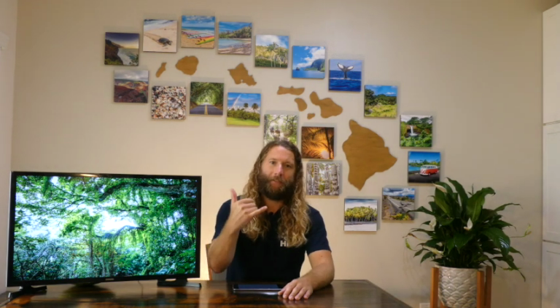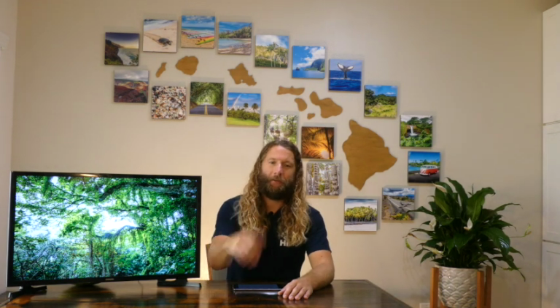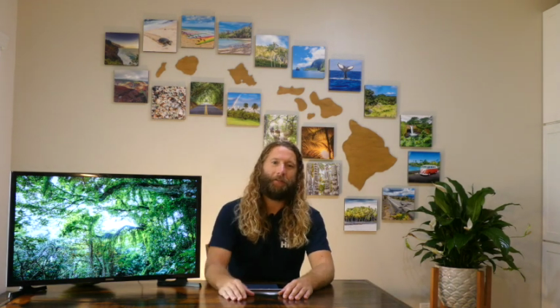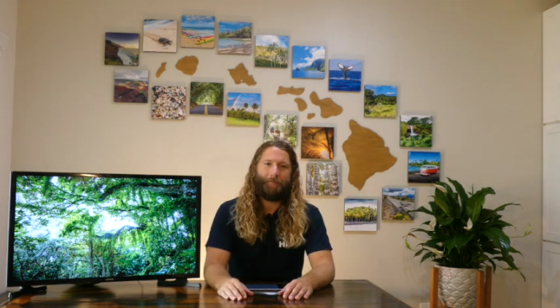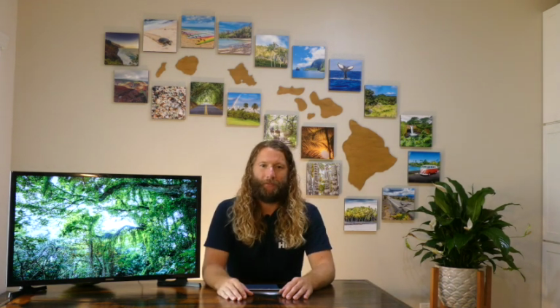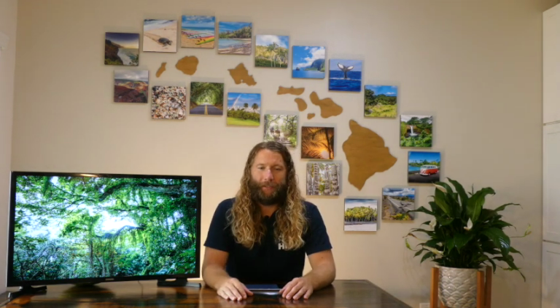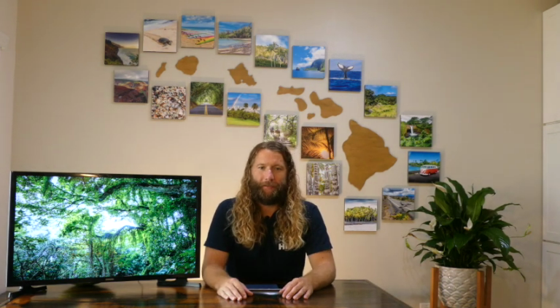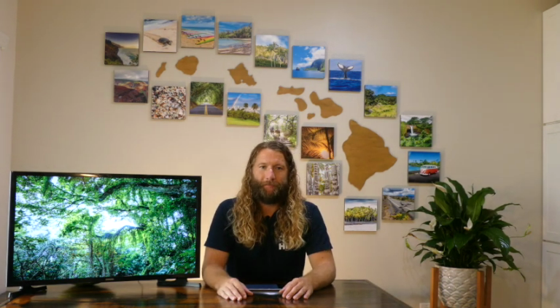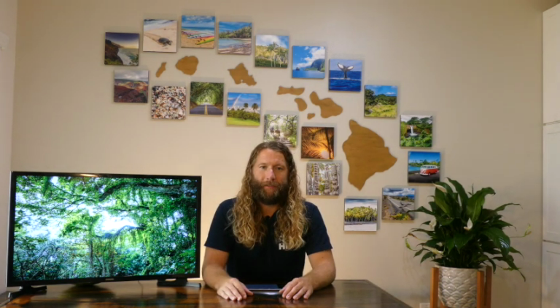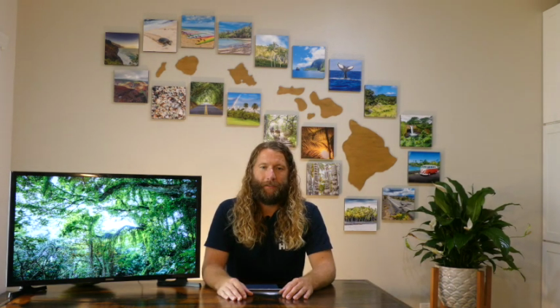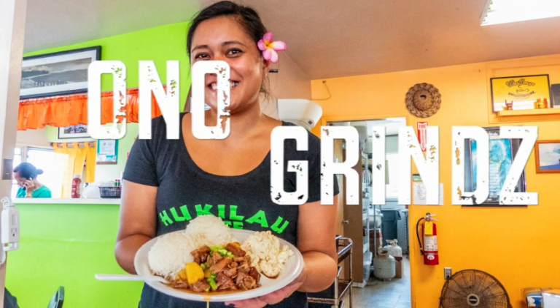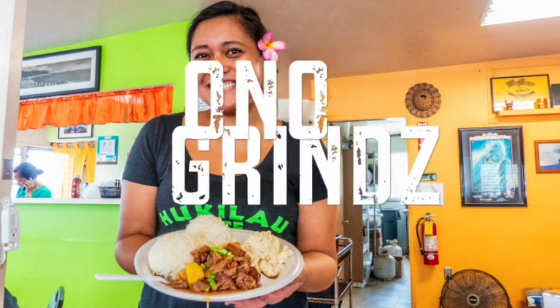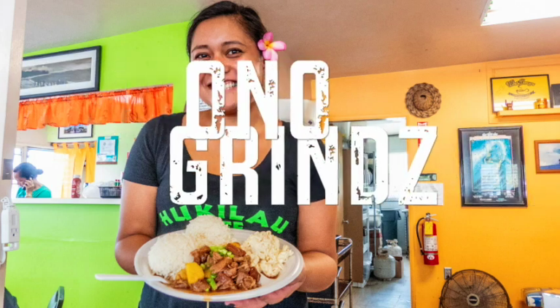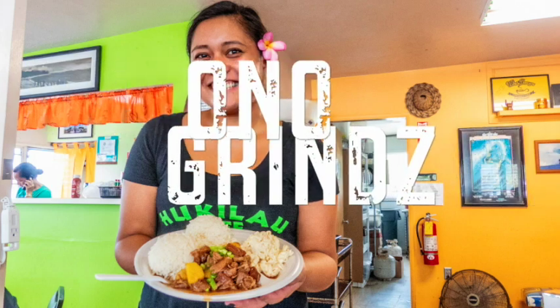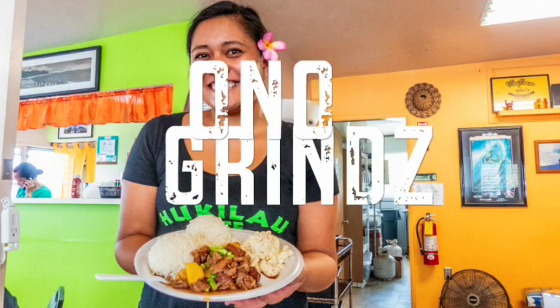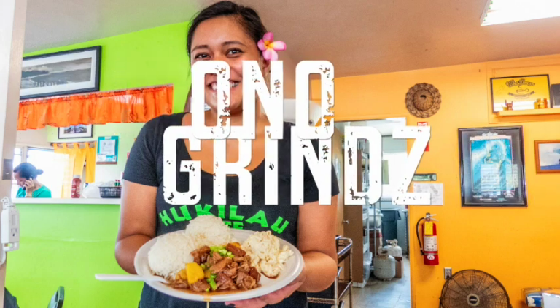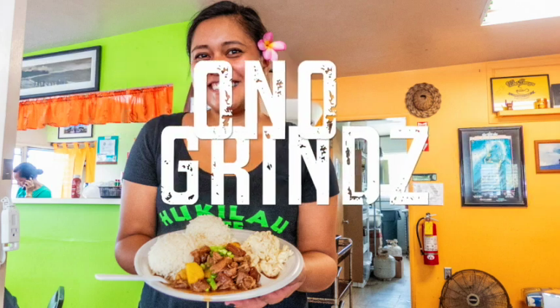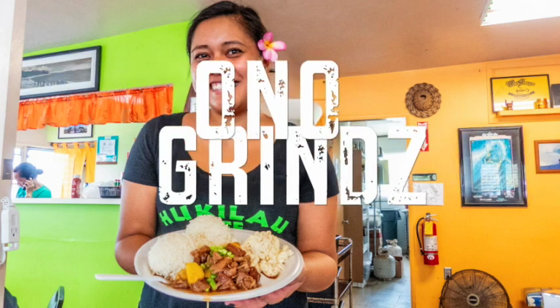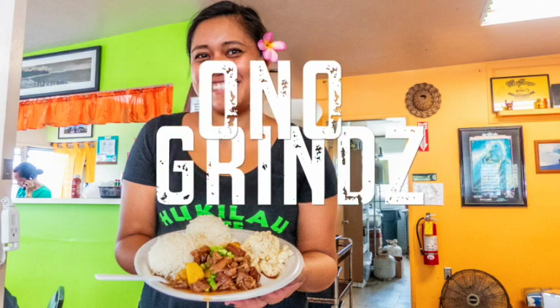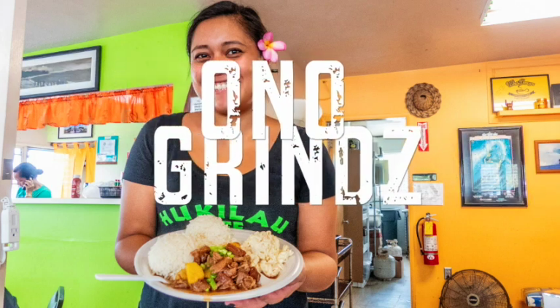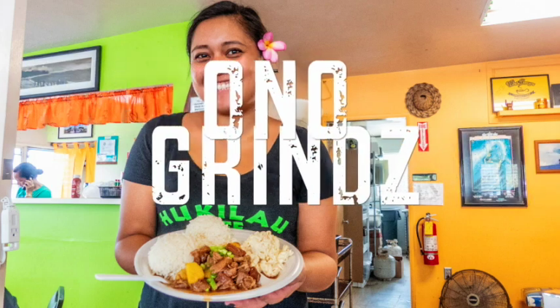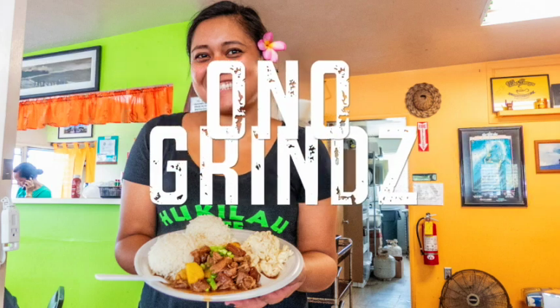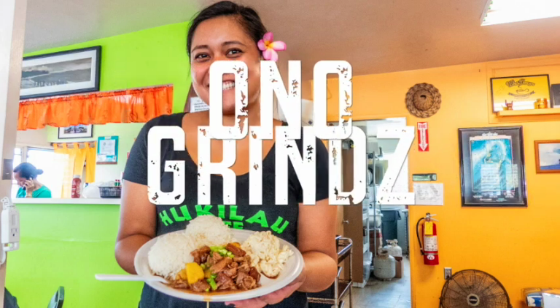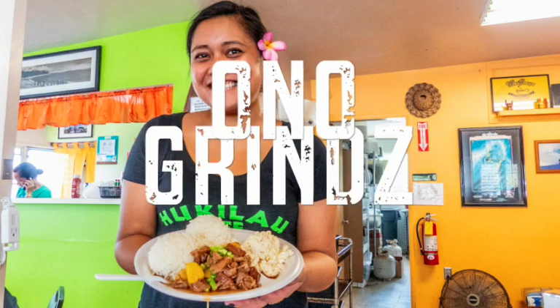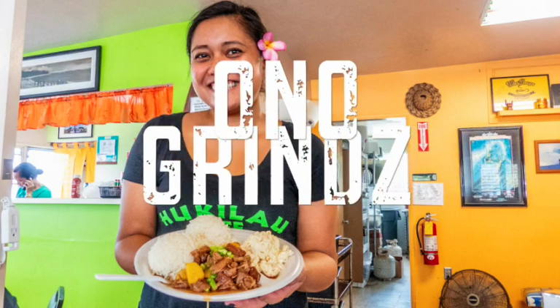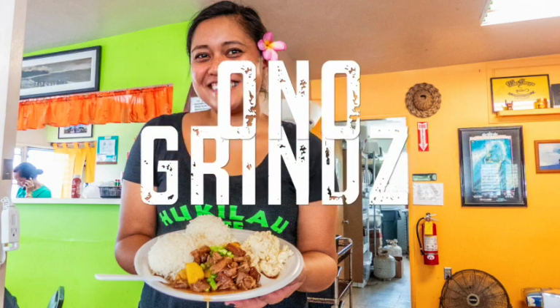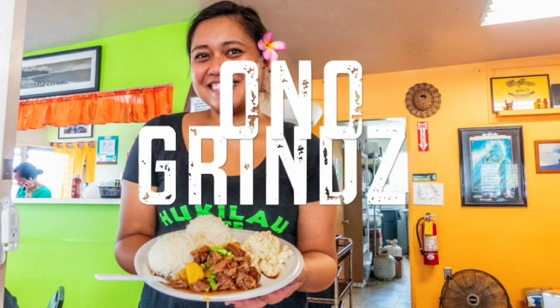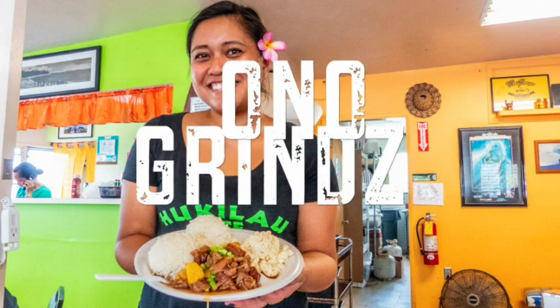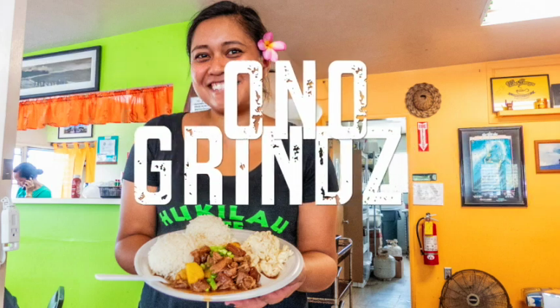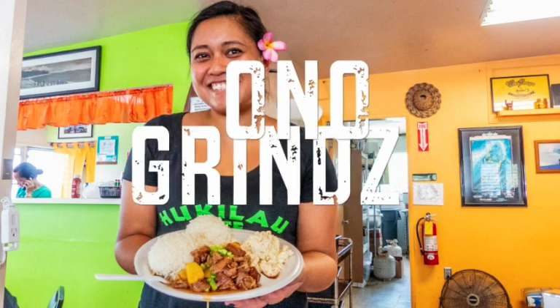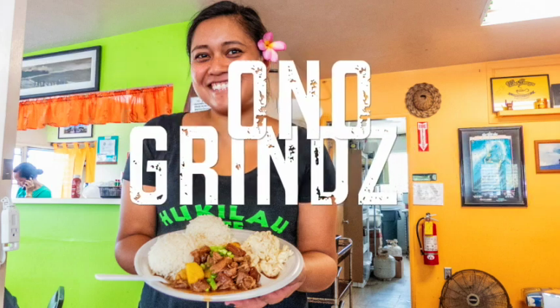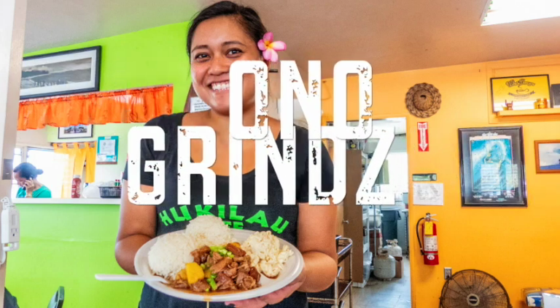Aloha. Thanks for joining us. Pork rice — in Hawaii, we get choke foos. We just grind them.